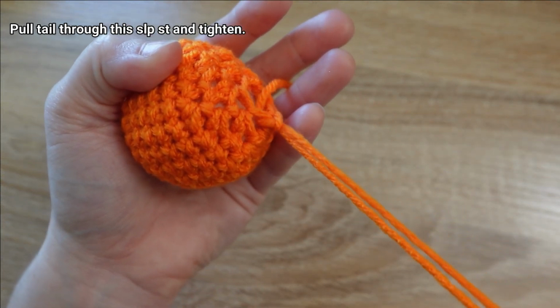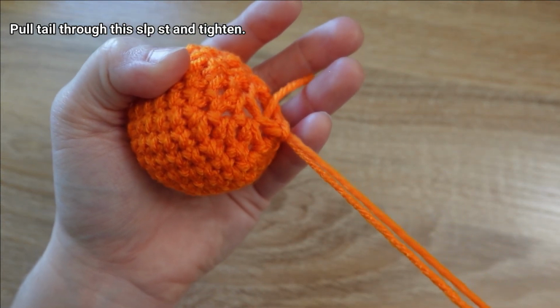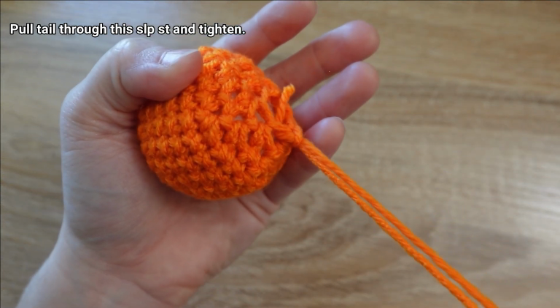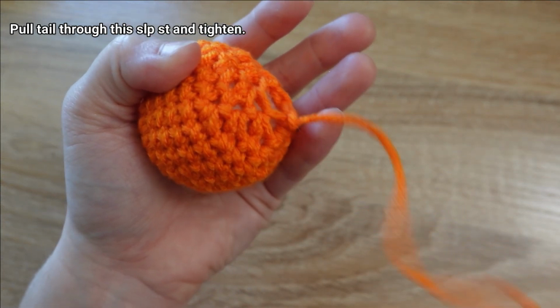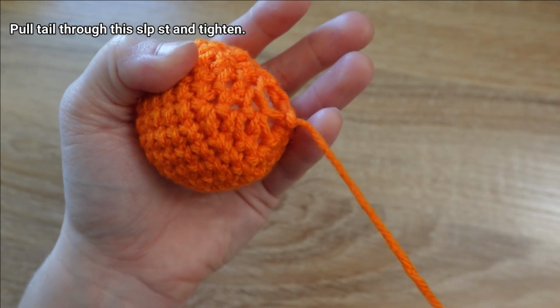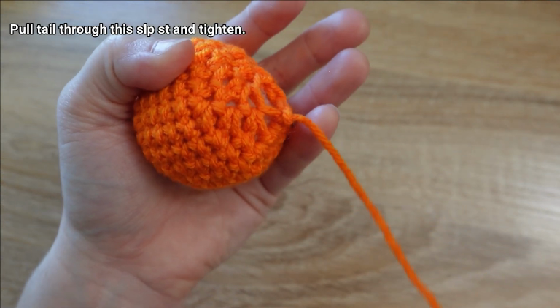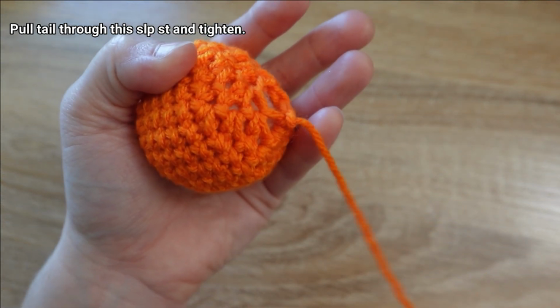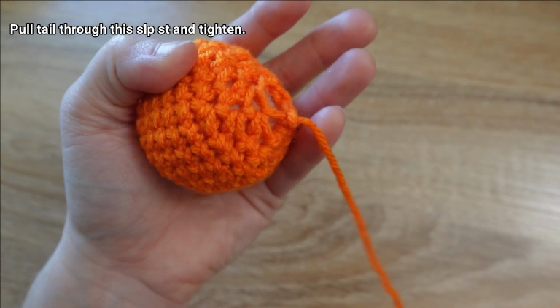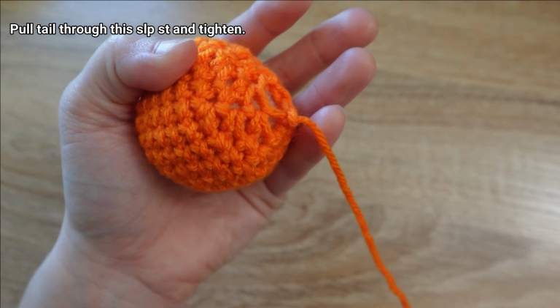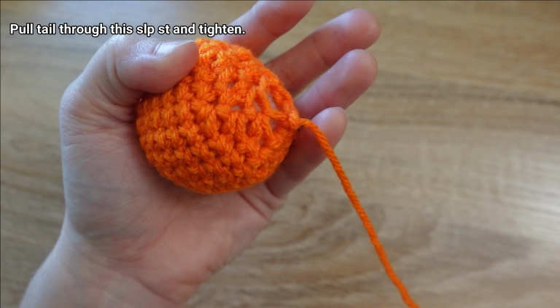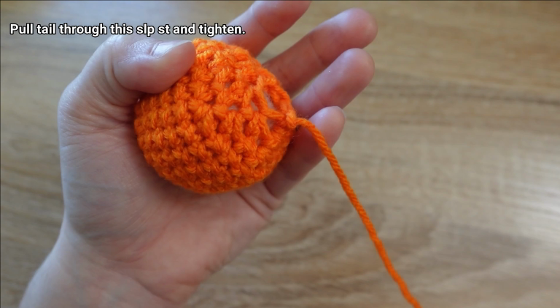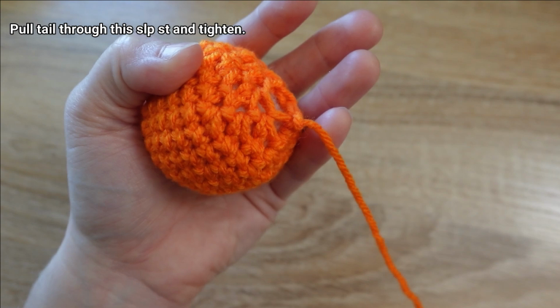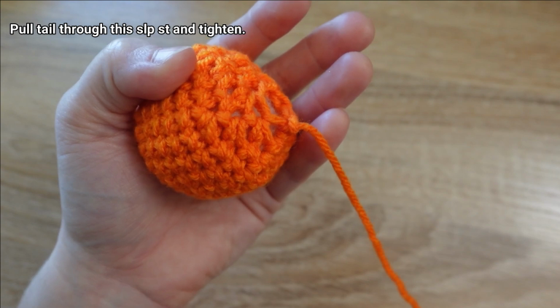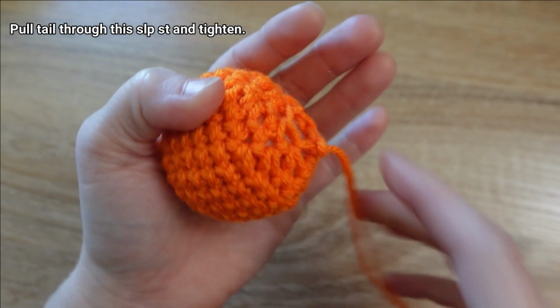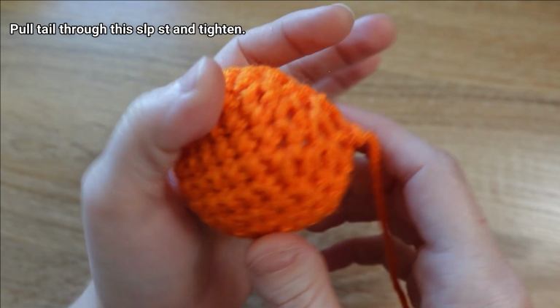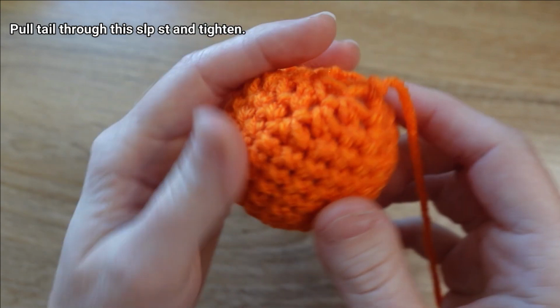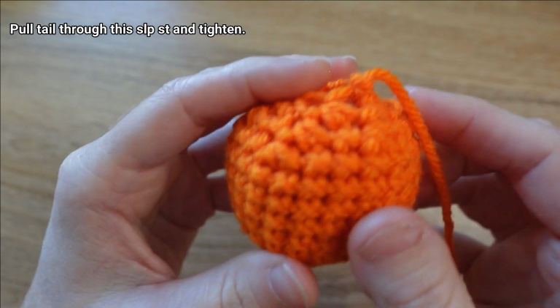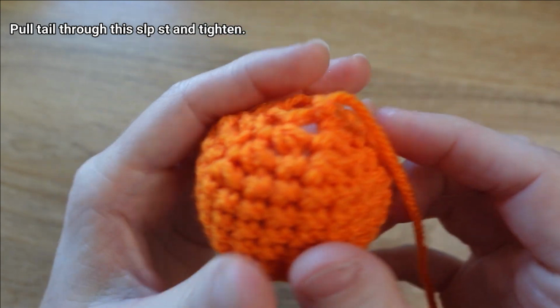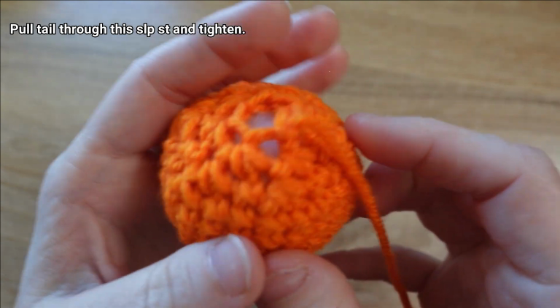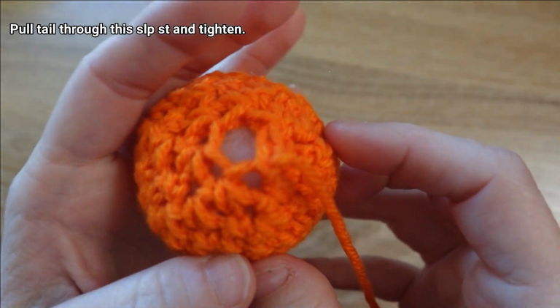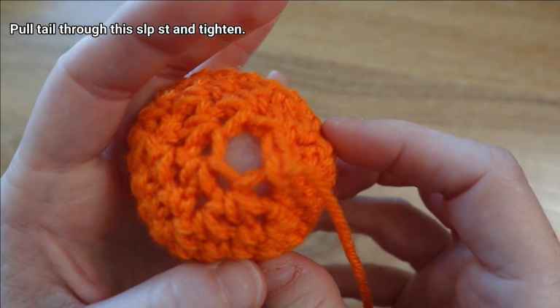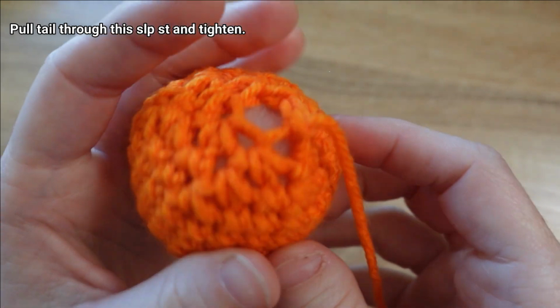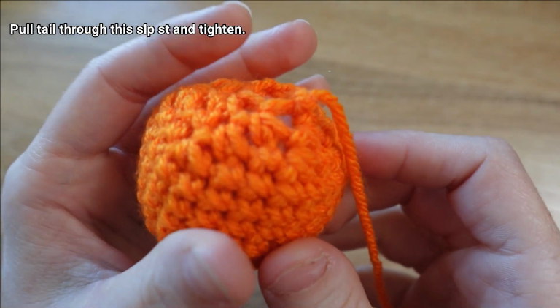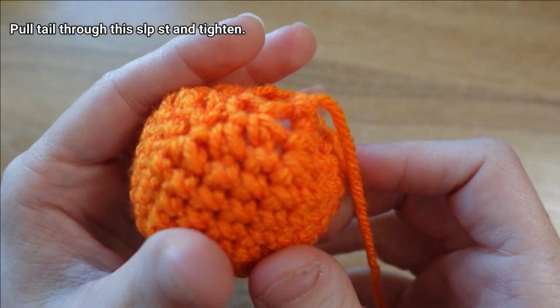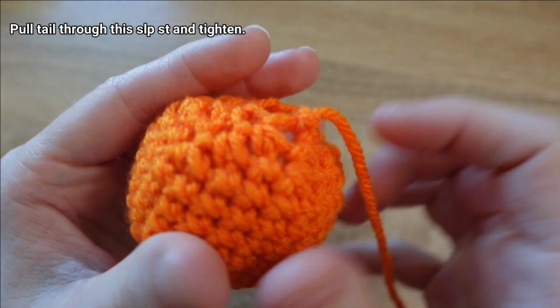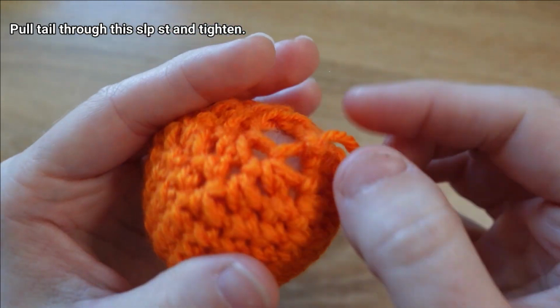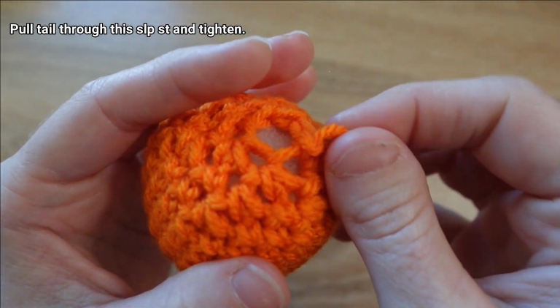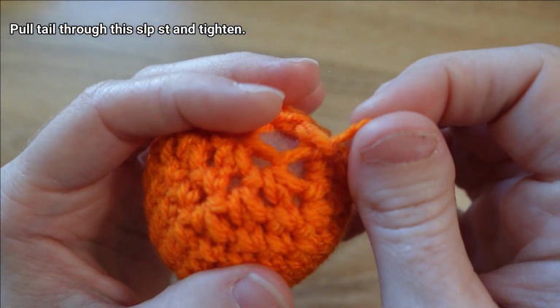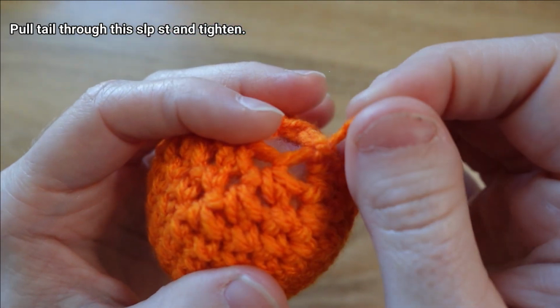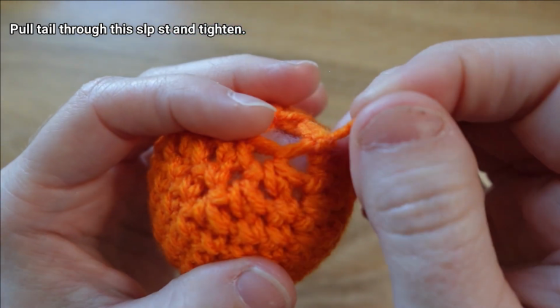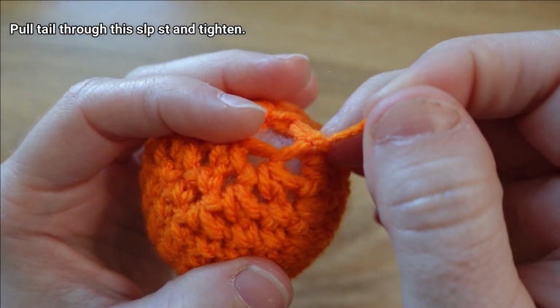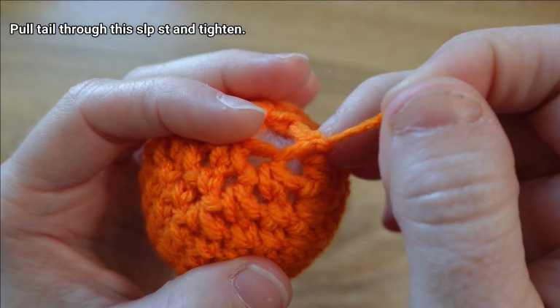We're going to pull that slip stitch we made until that long tail passes through it as well, then tighten that slip stitch down by tugging on the tail.